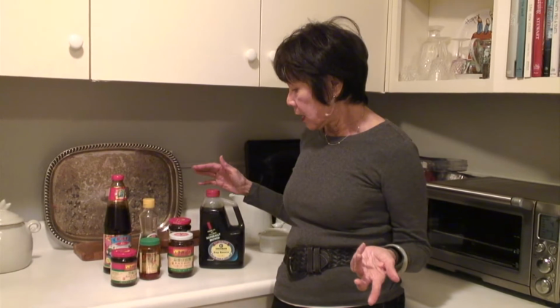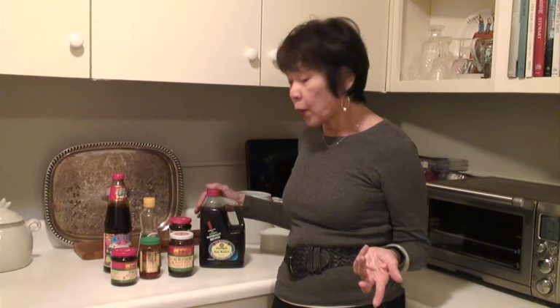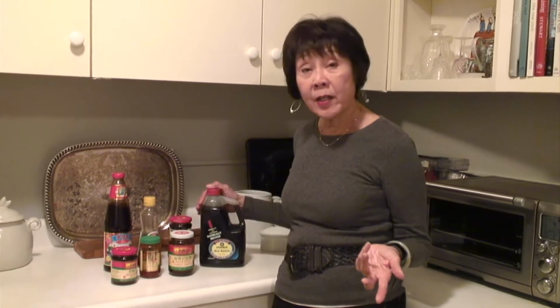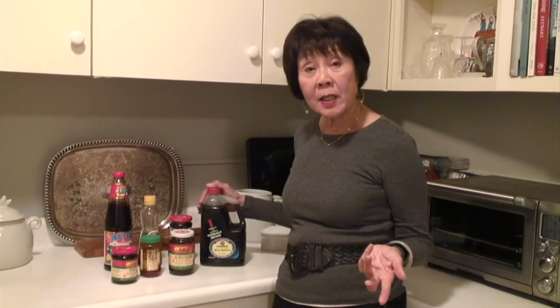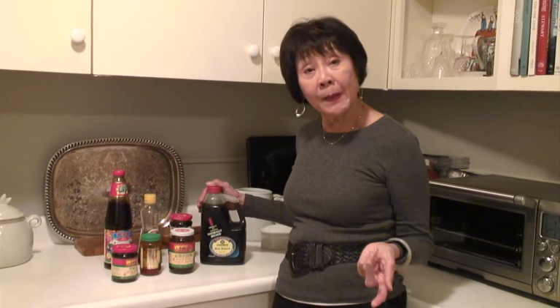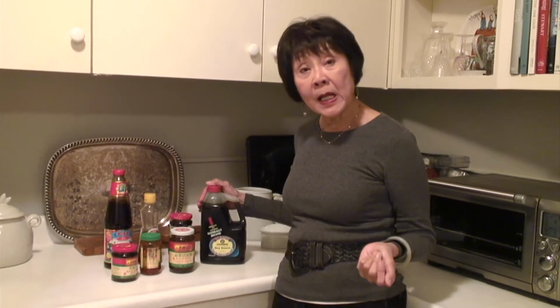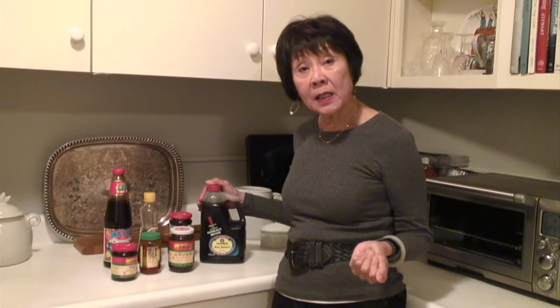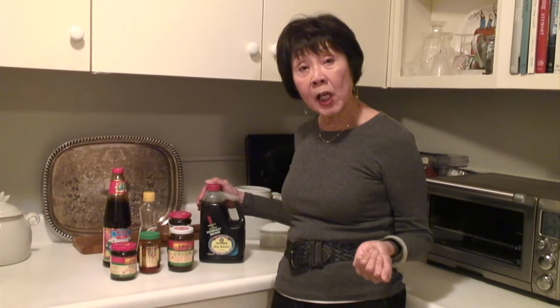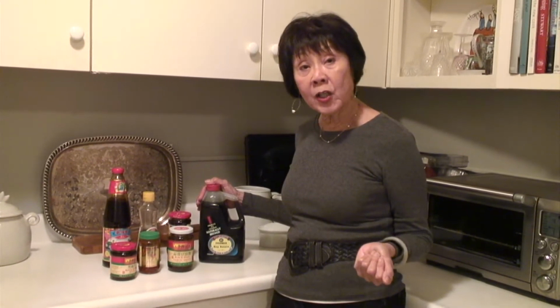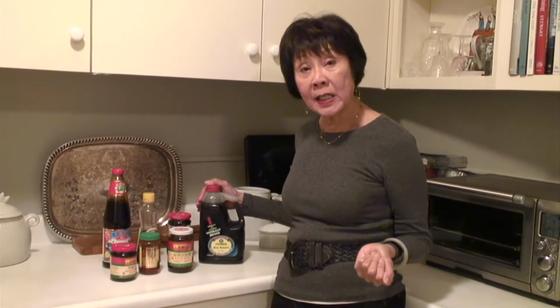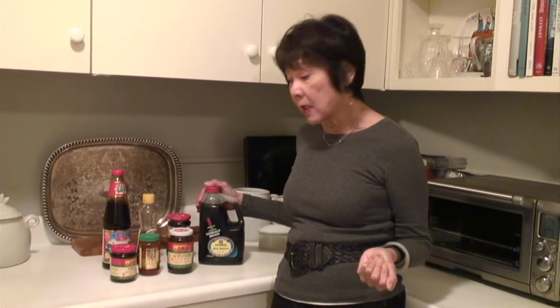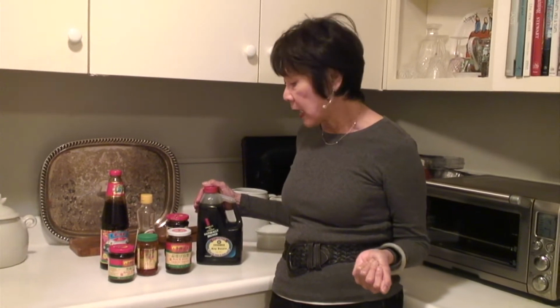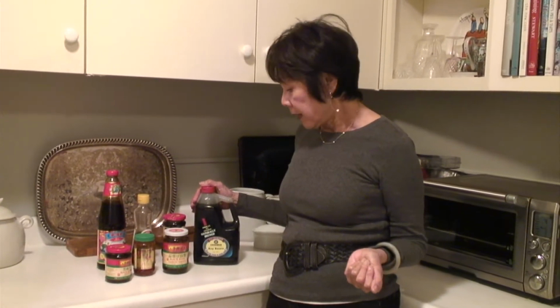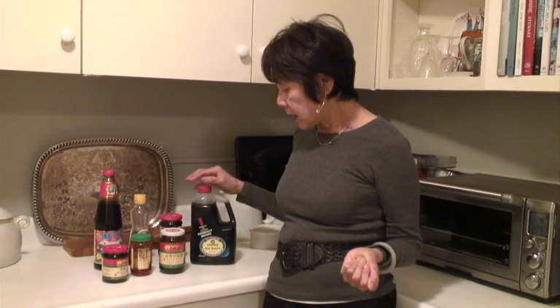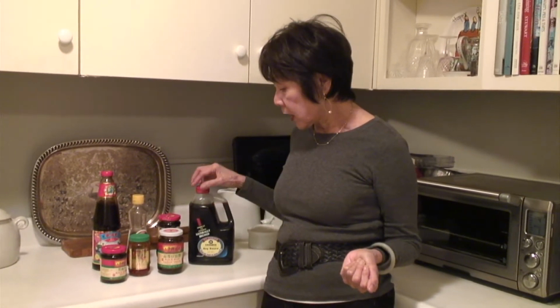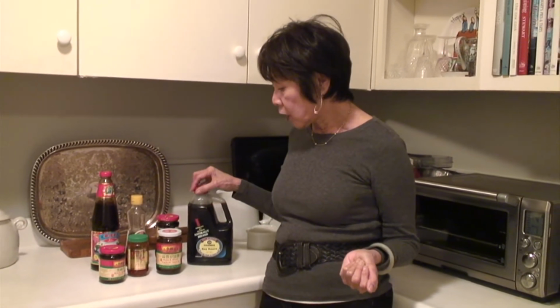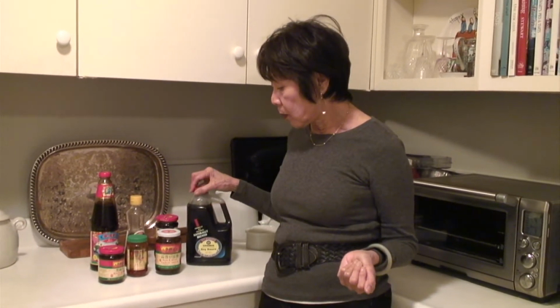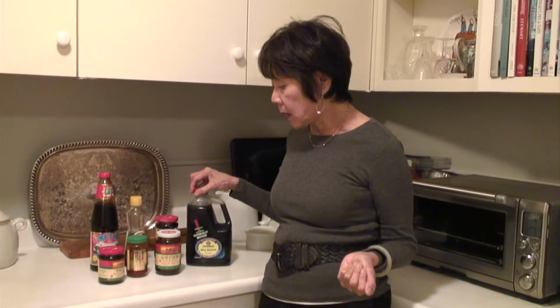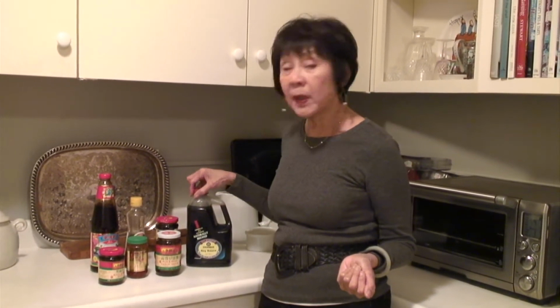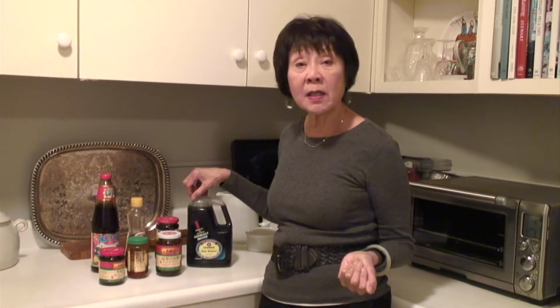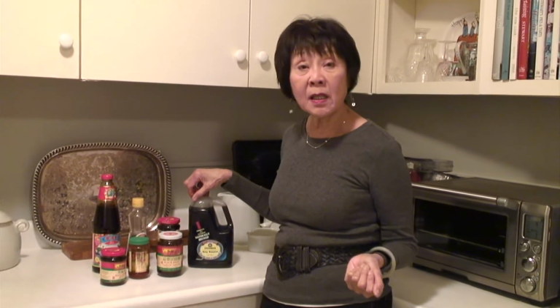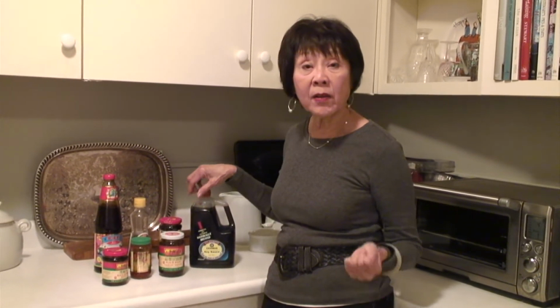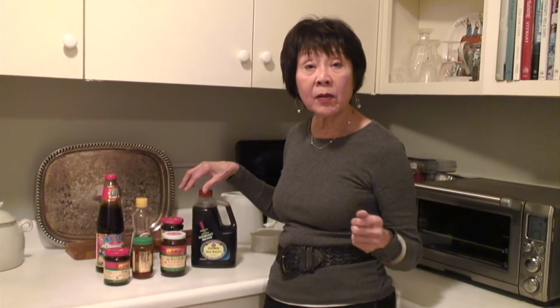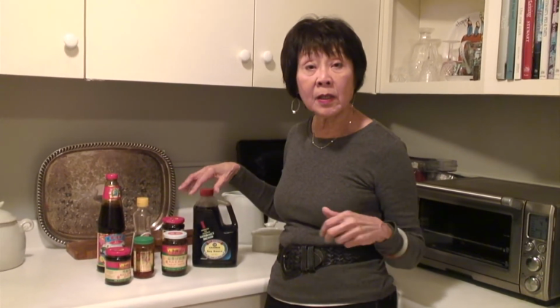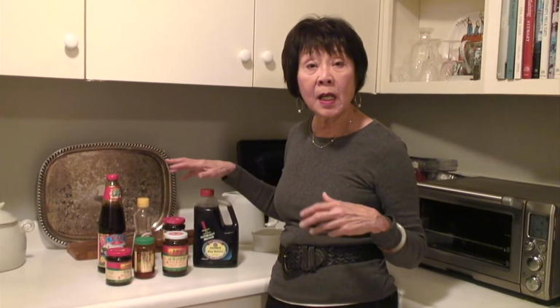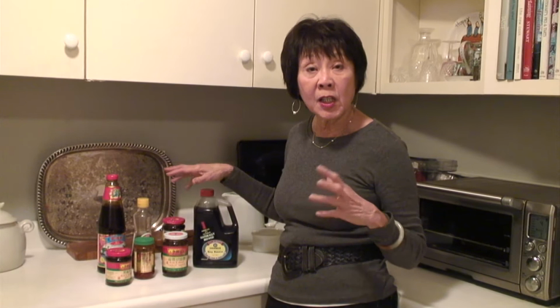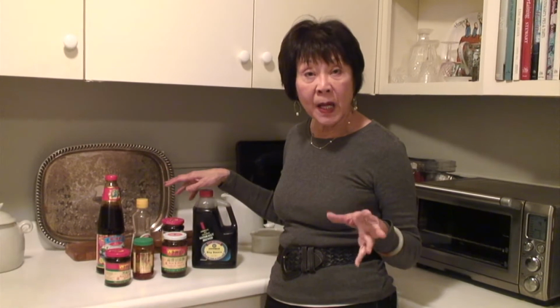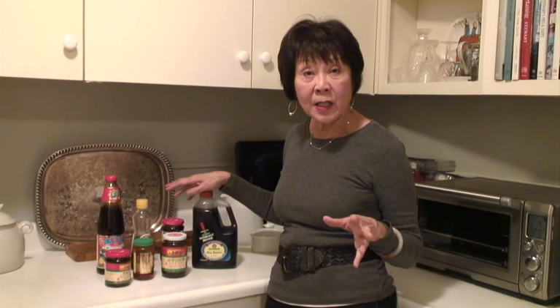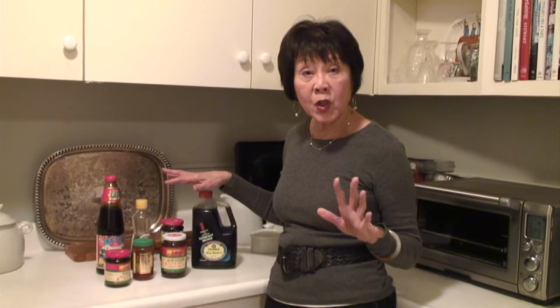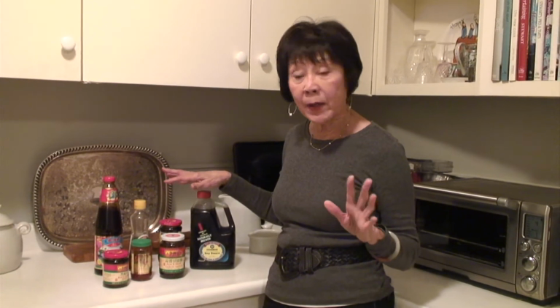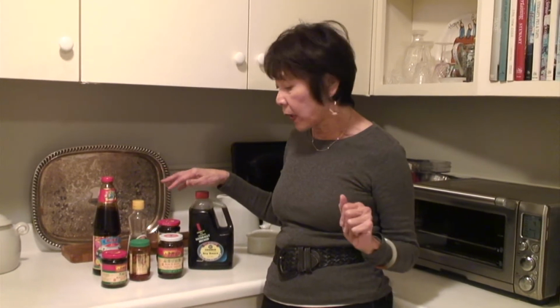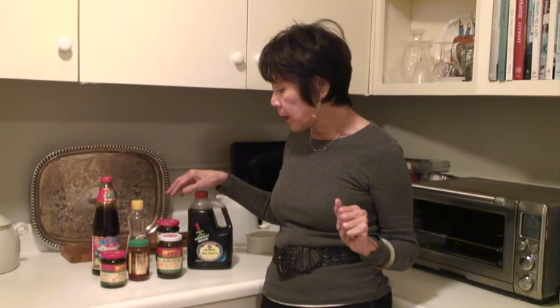Soy sauce — maybe not as large as this. This is Kikkoman, but there's another: there's Yamasa, which I'd recommend.